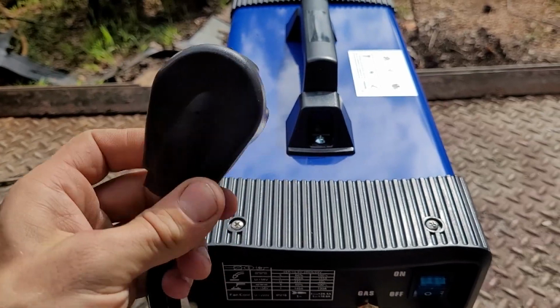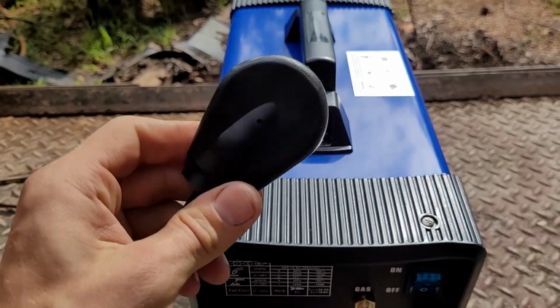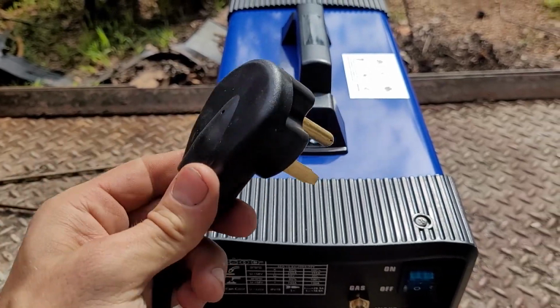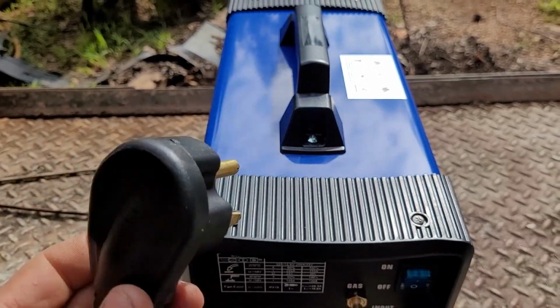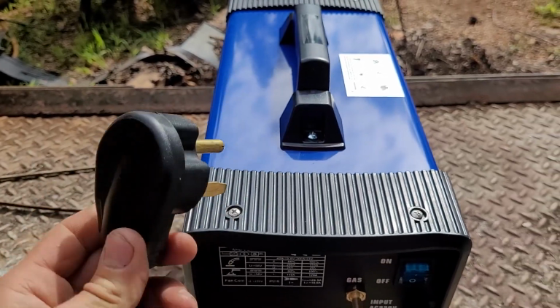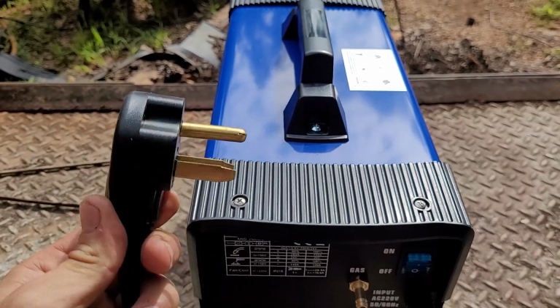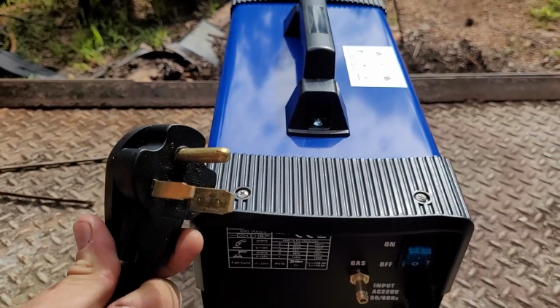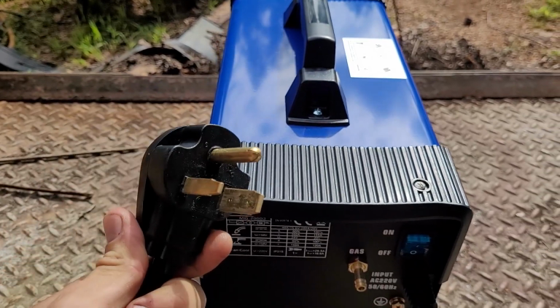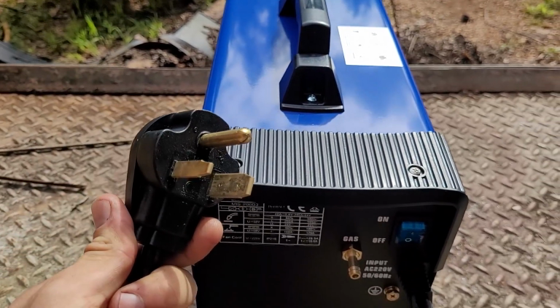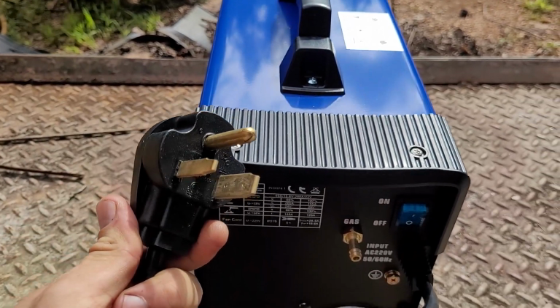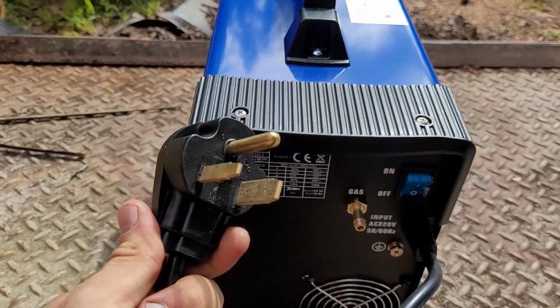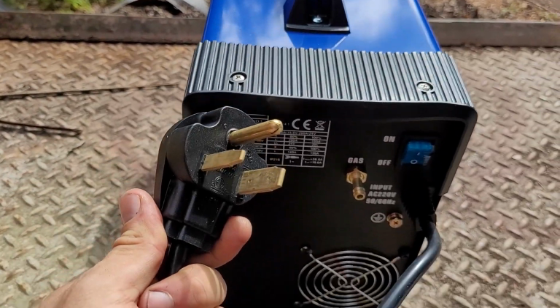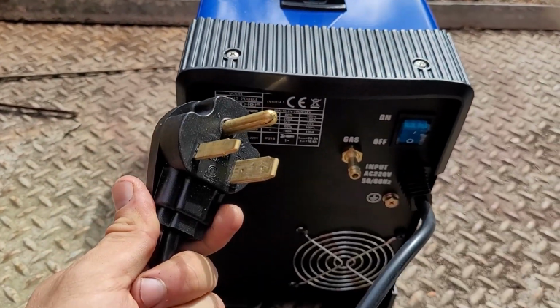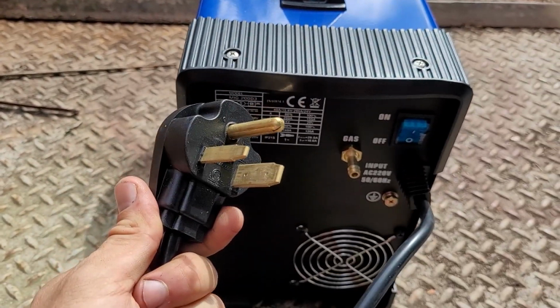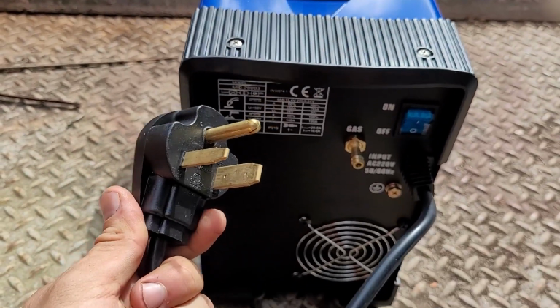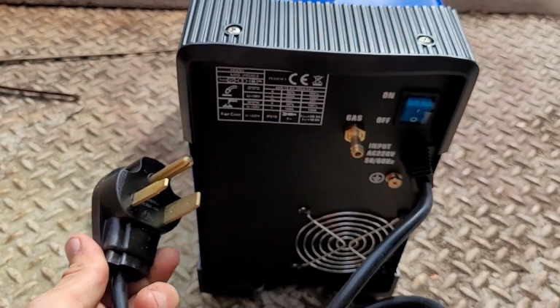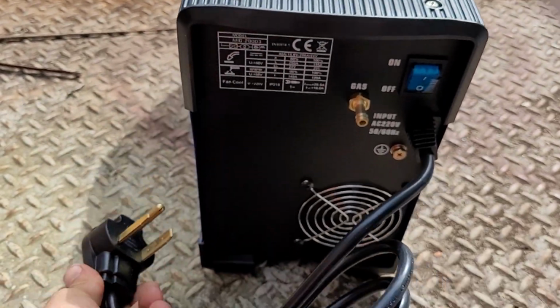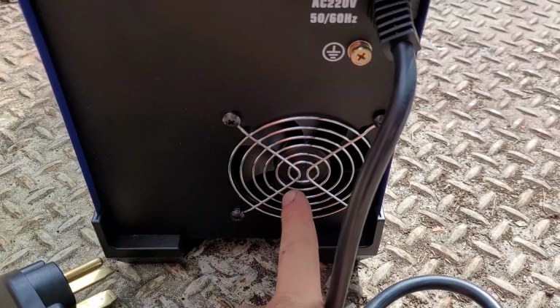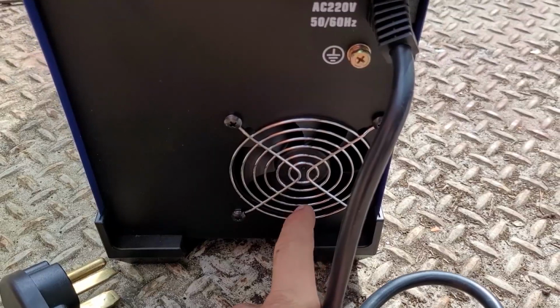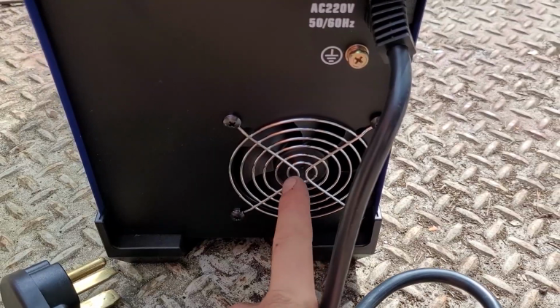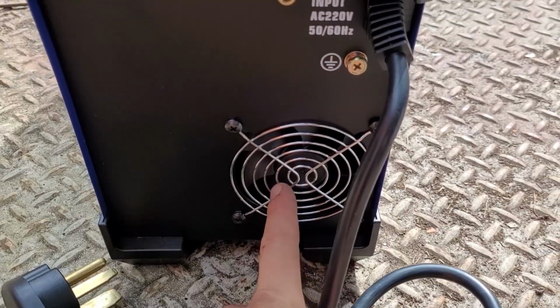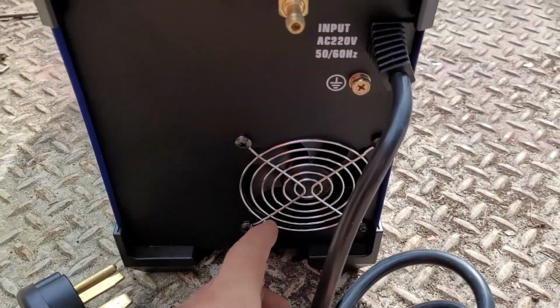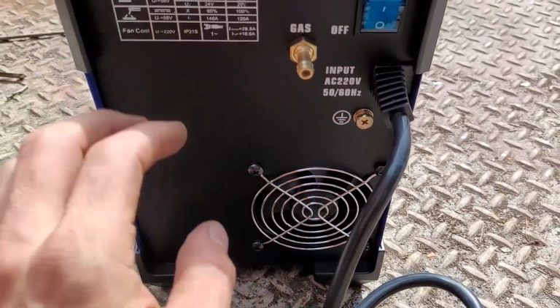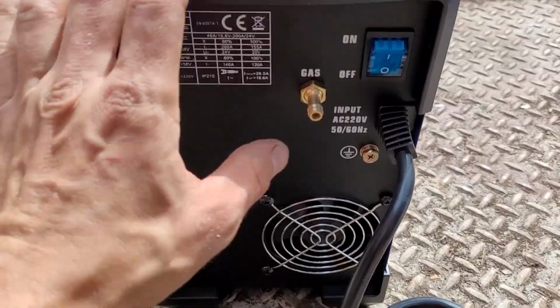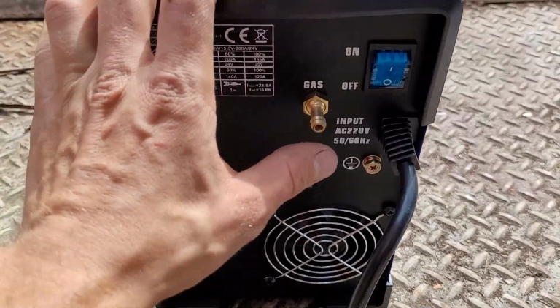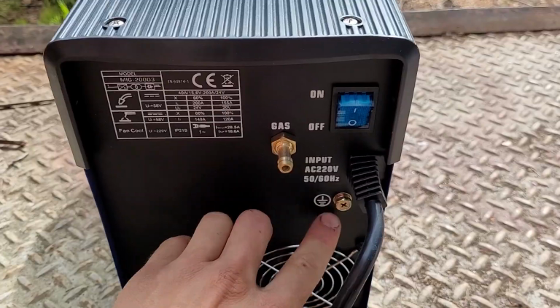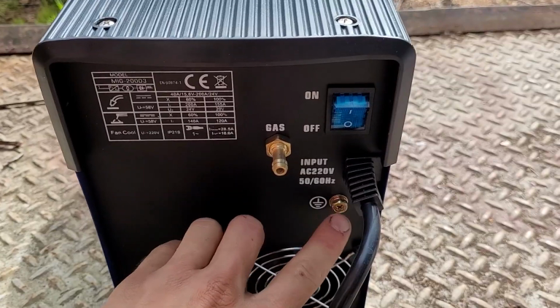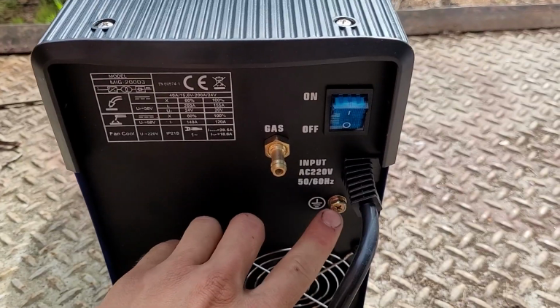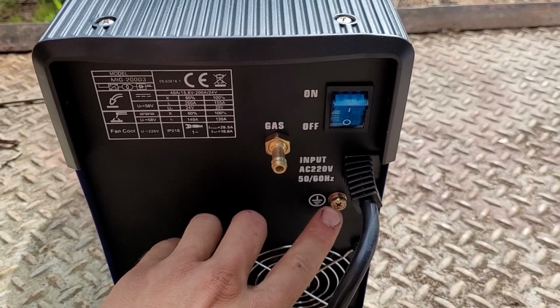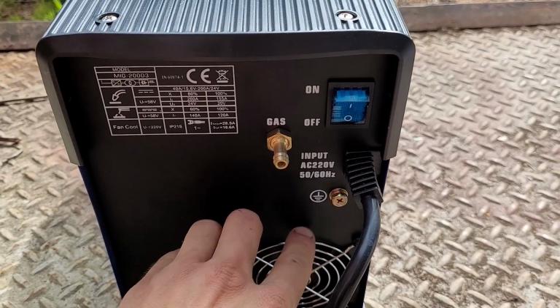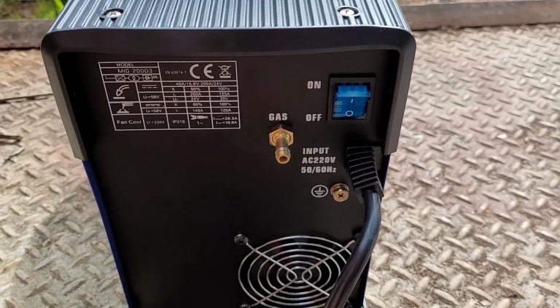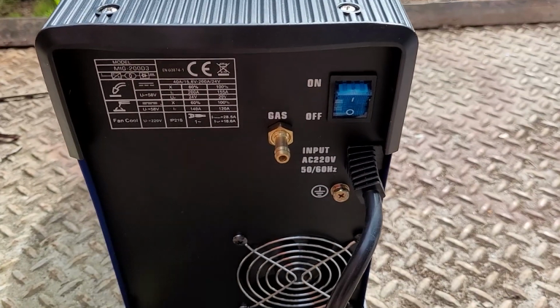It comes with a pigtail so you can just plug it into a regular outlet. It's got a little fan down here and a little ground right here.